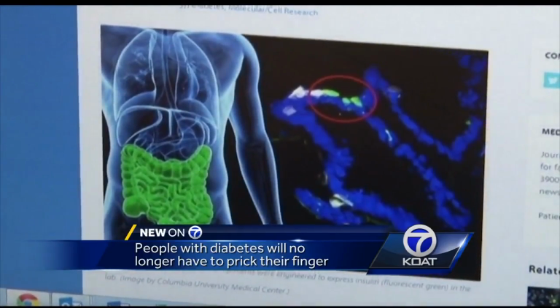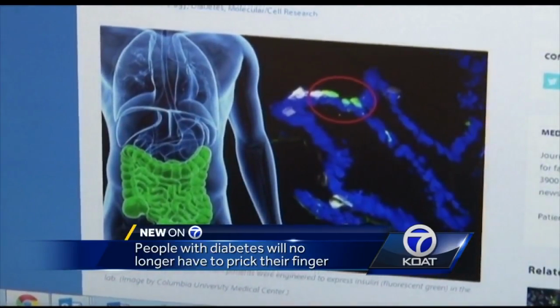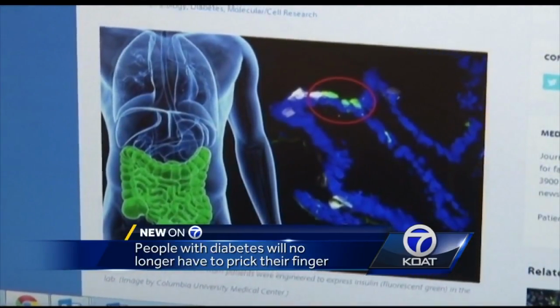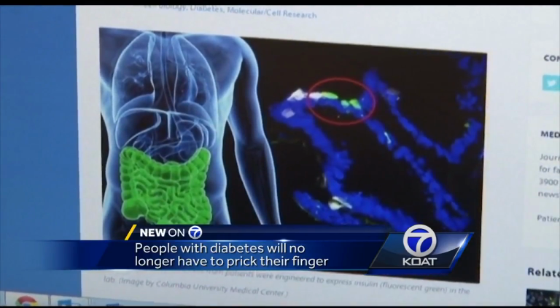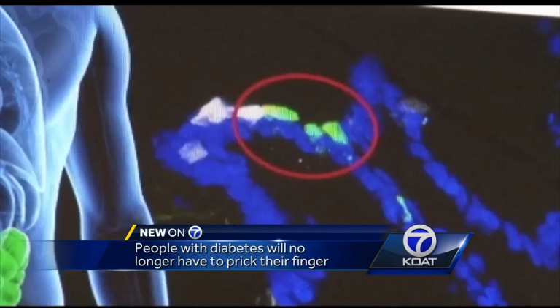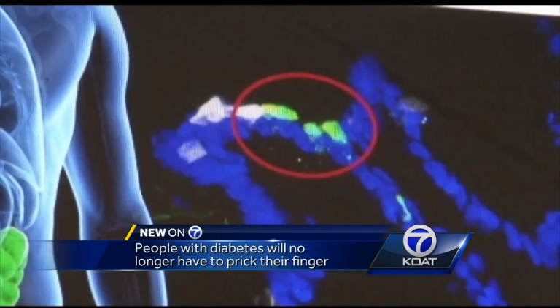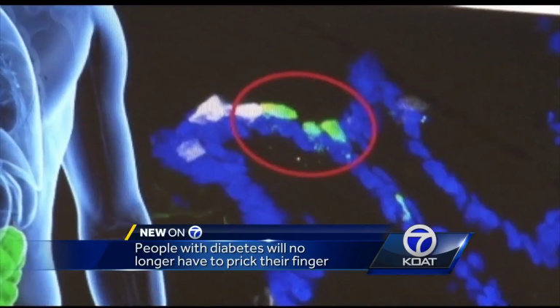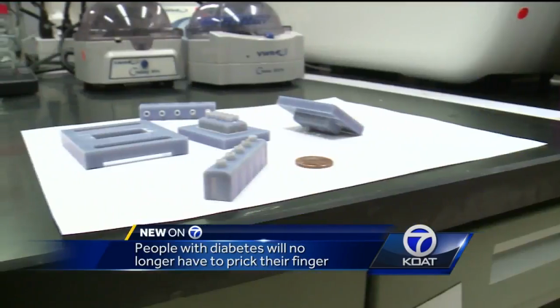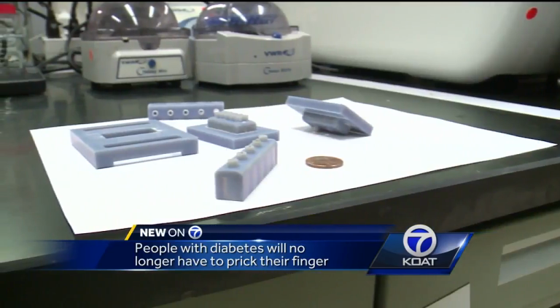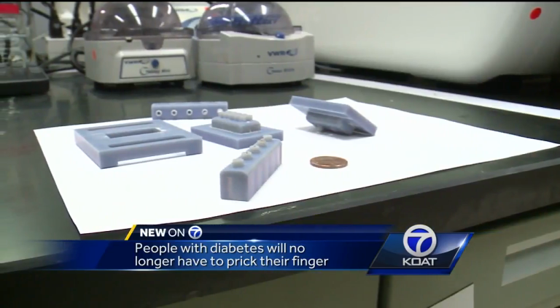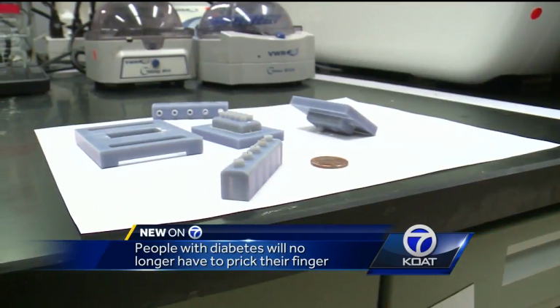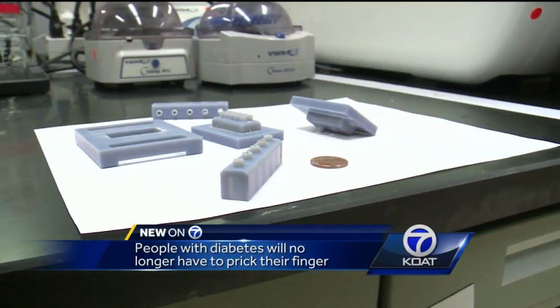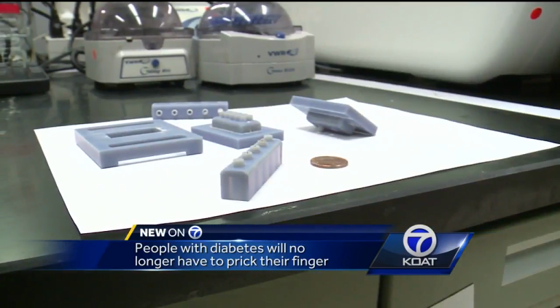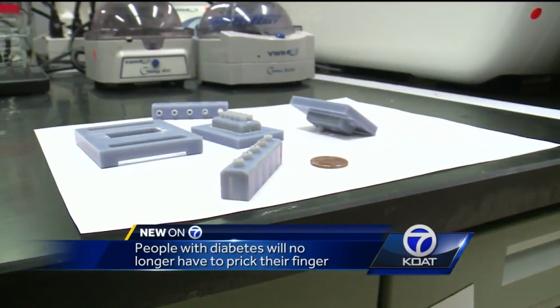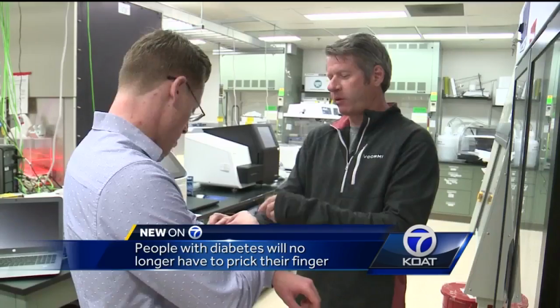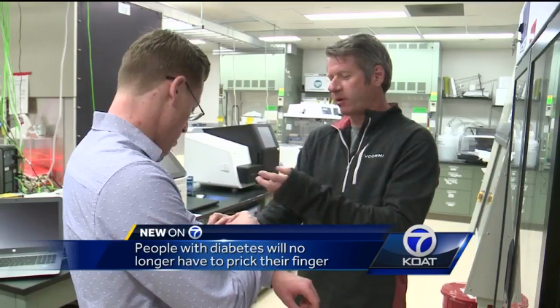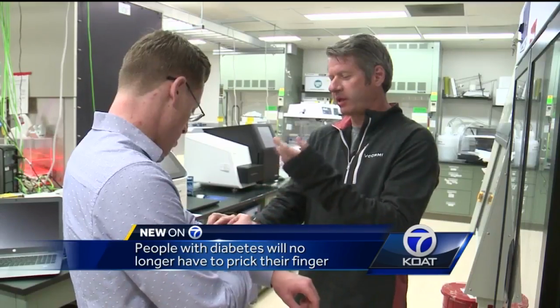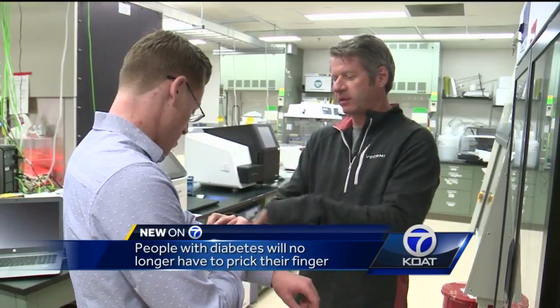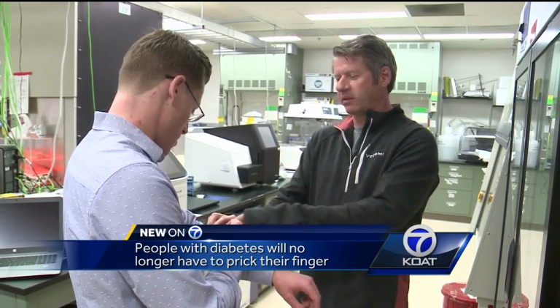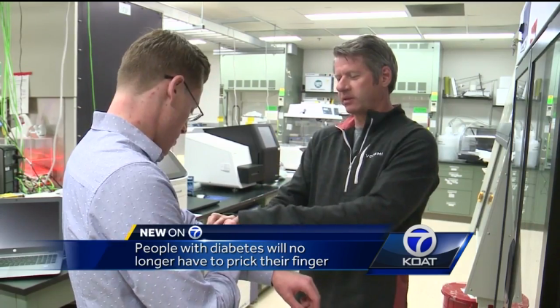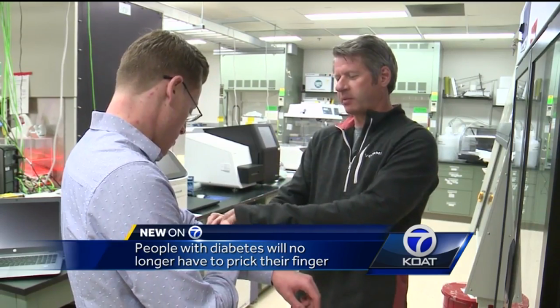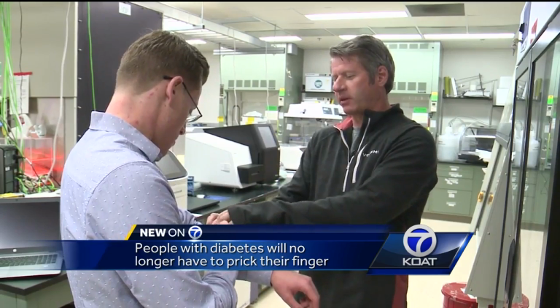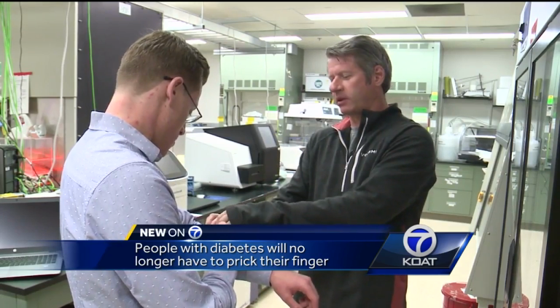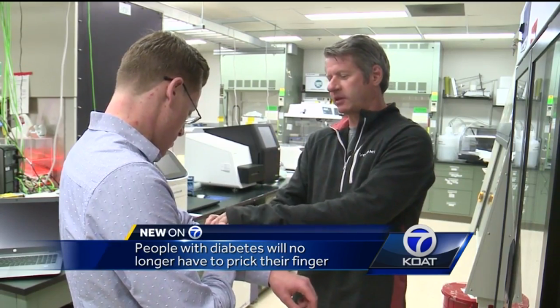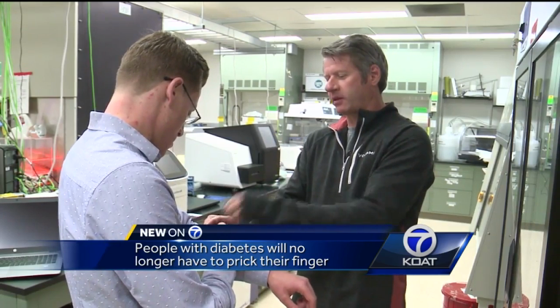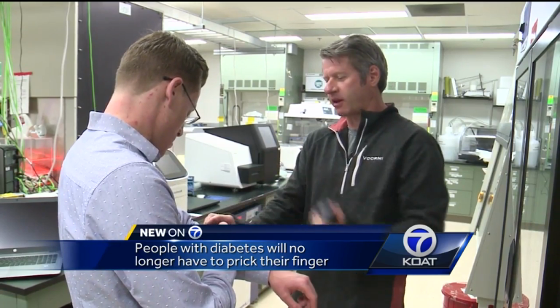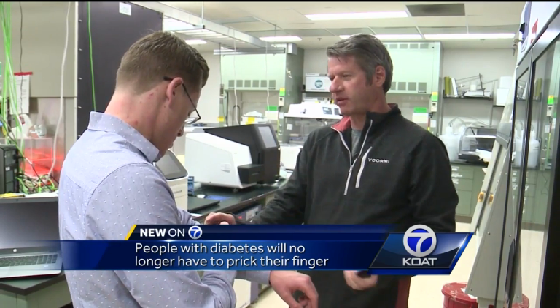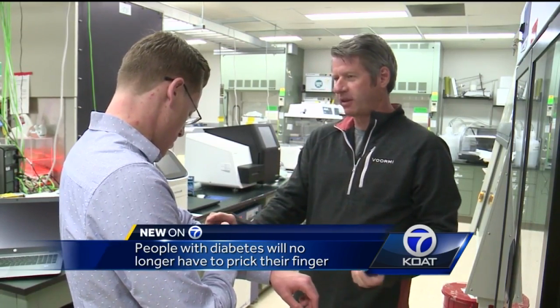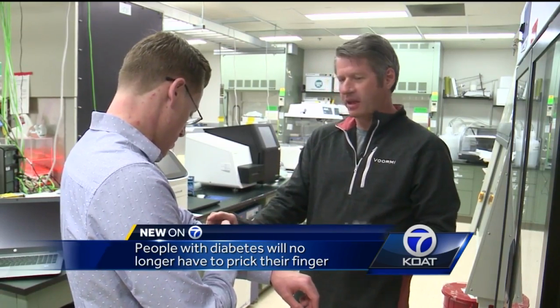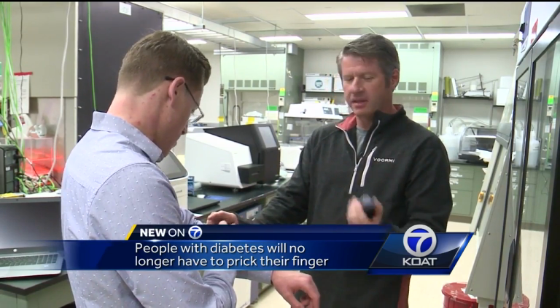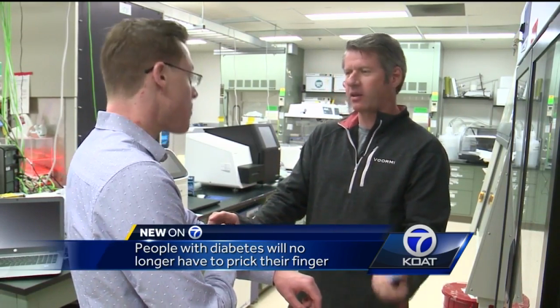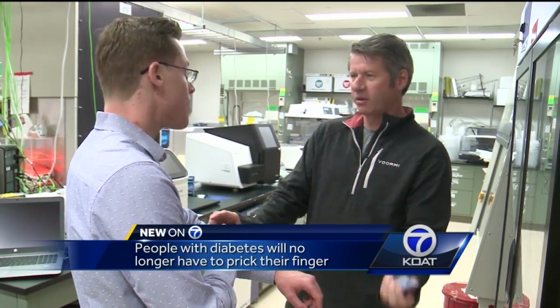Researchers say you'll be able to buy the band with the microneedles in about six years. Justin Matthews, KLAT, Action 7 News.